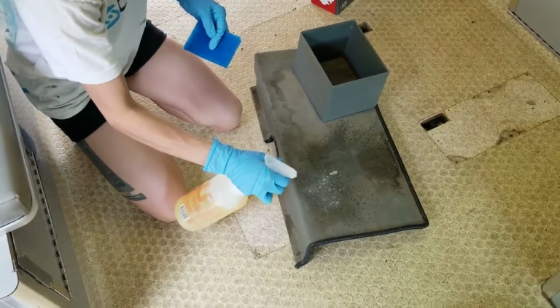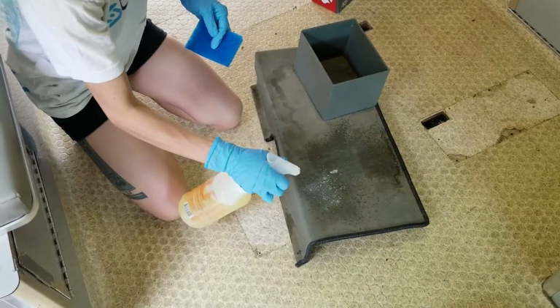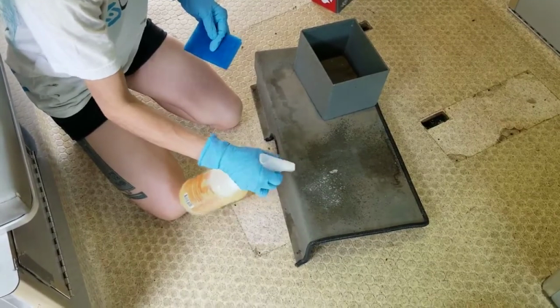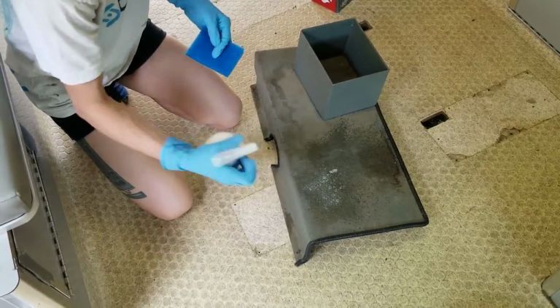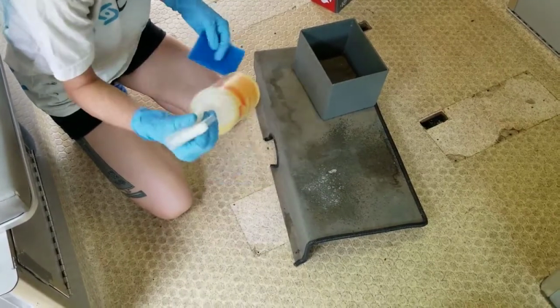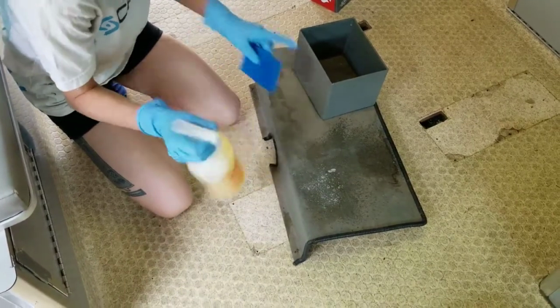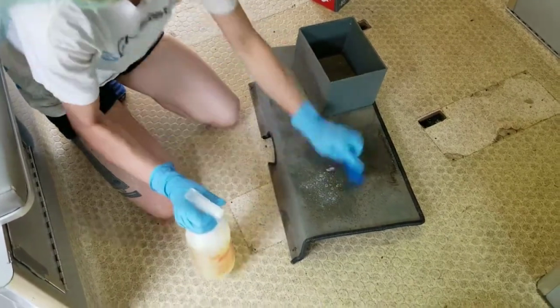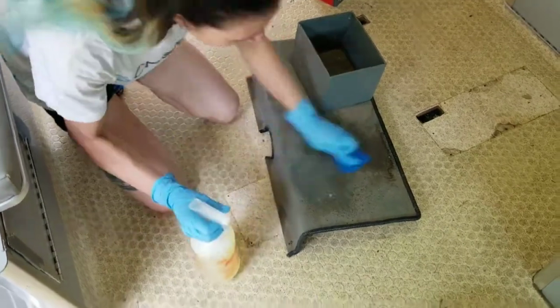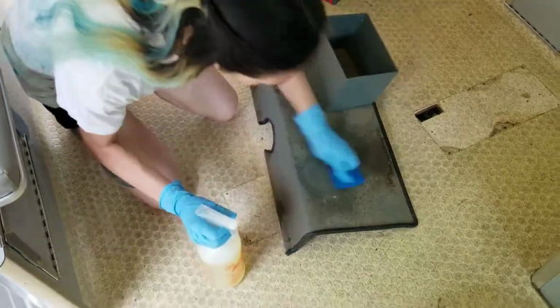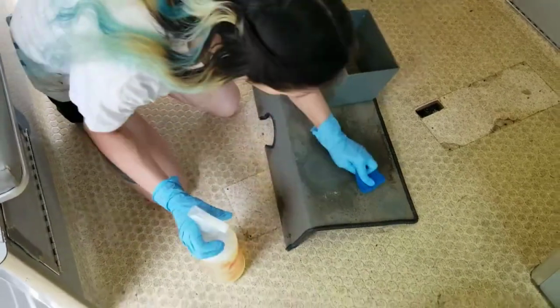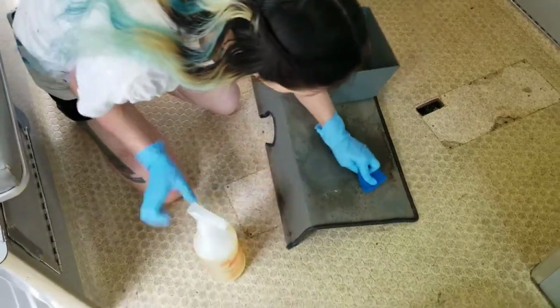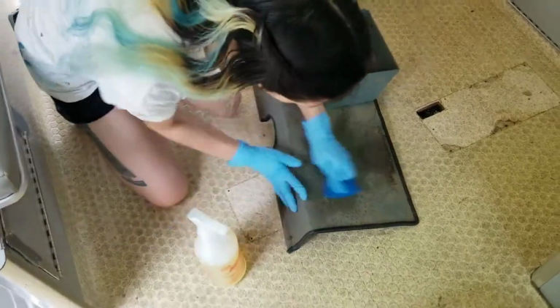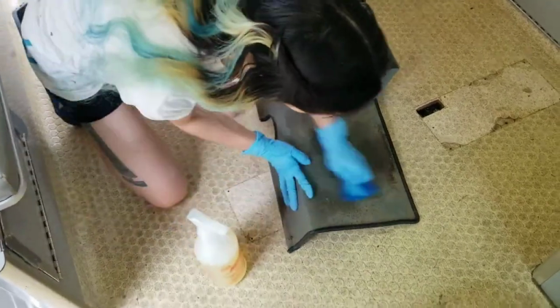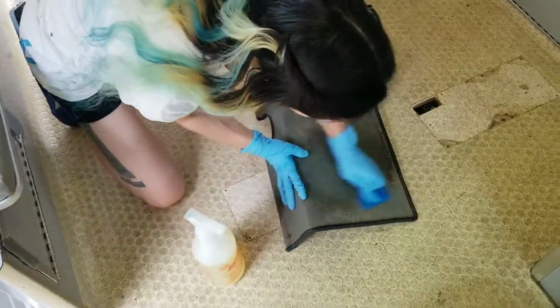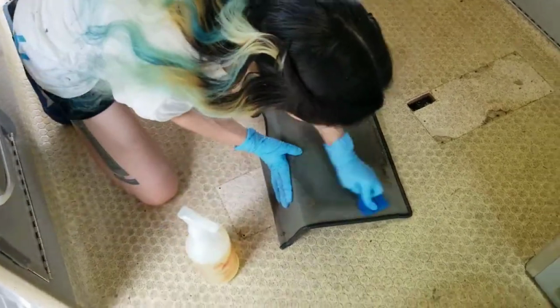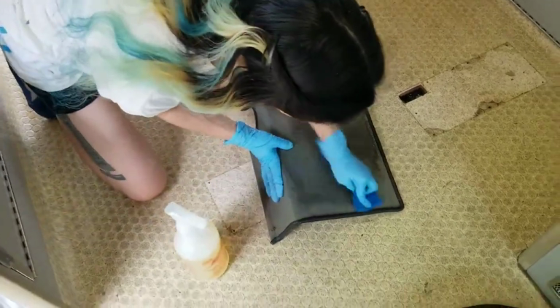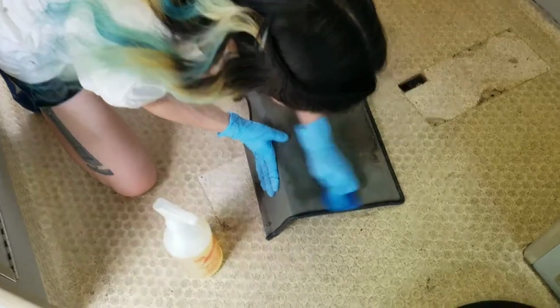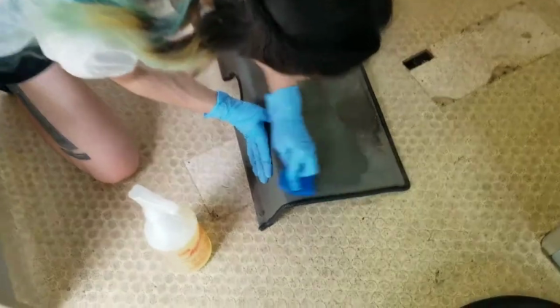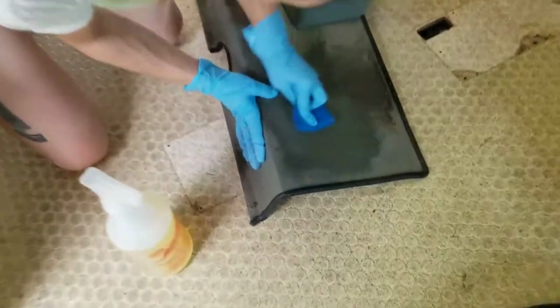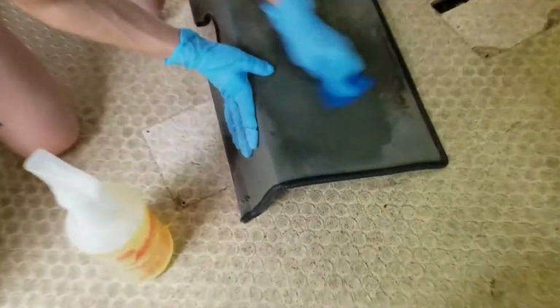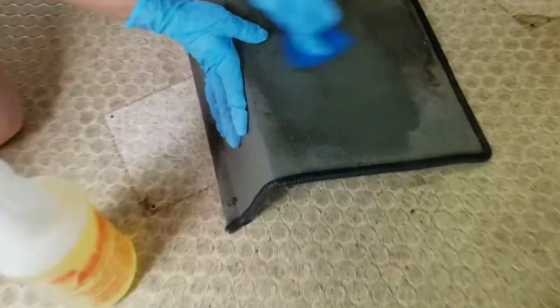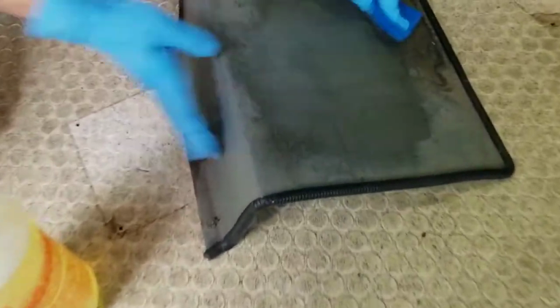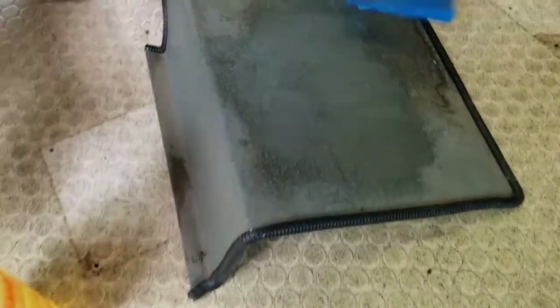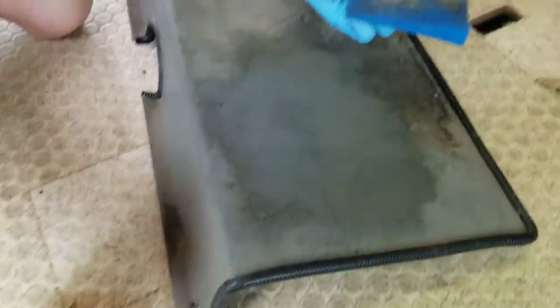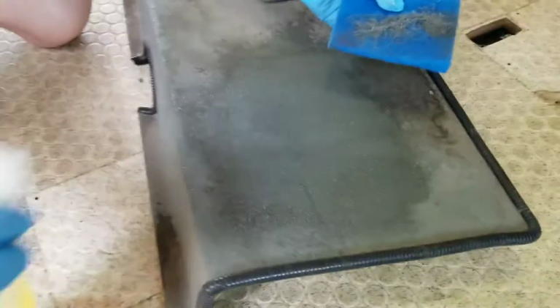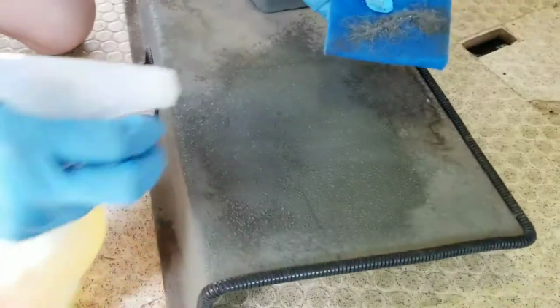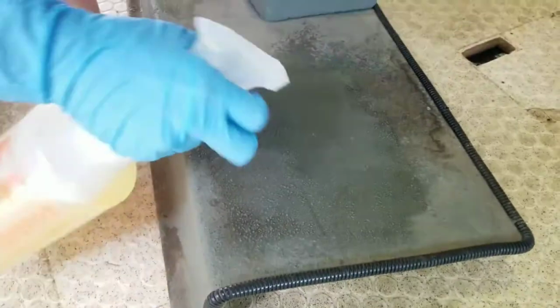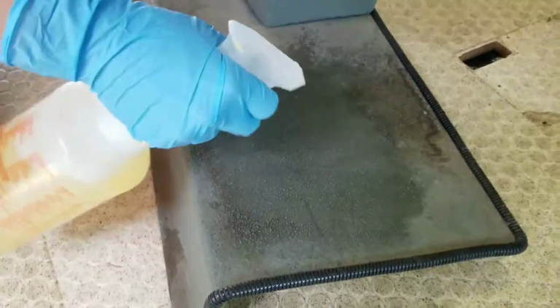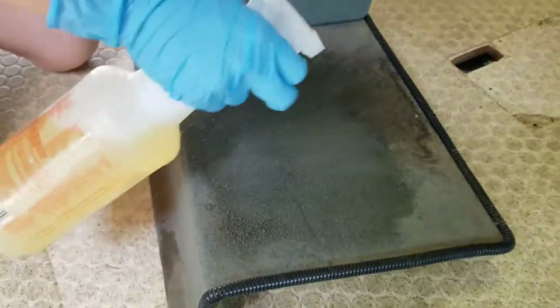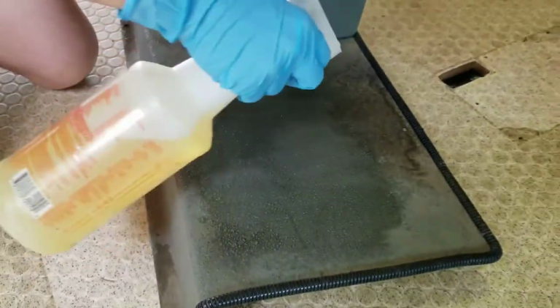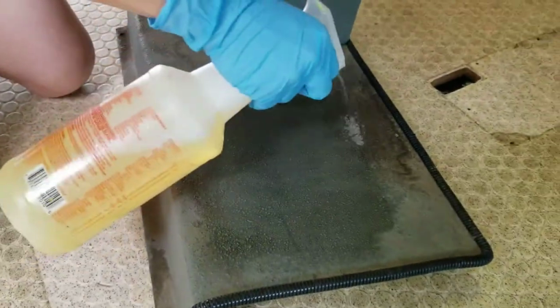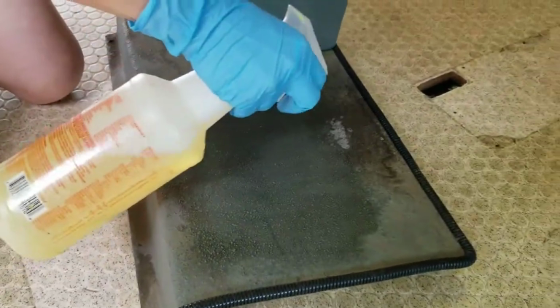Once we got everything cleaned up, we decided to go ahead and finish setting up the bed, modifying the mattress, and getting it all installed.